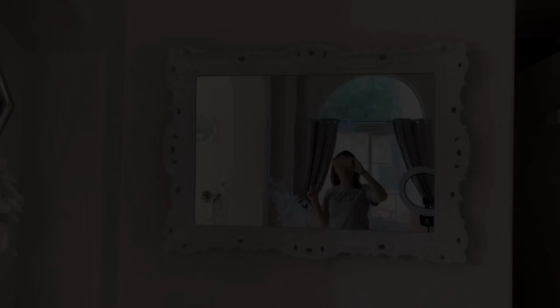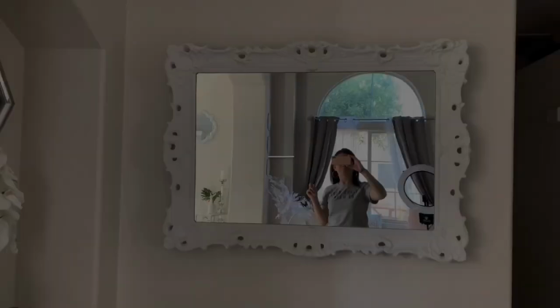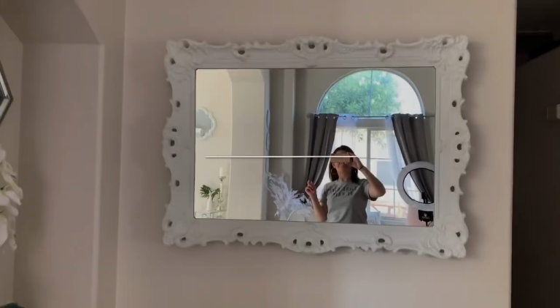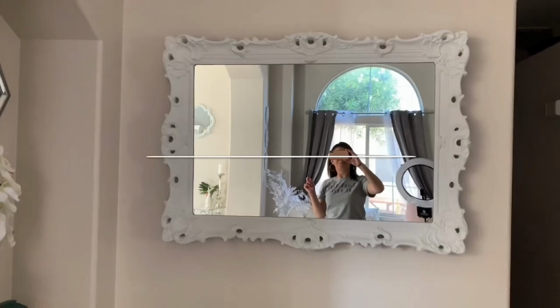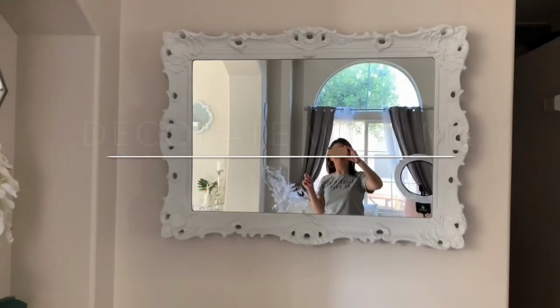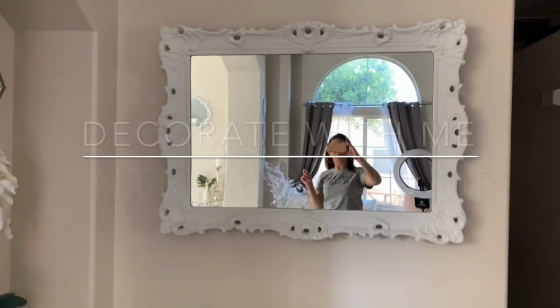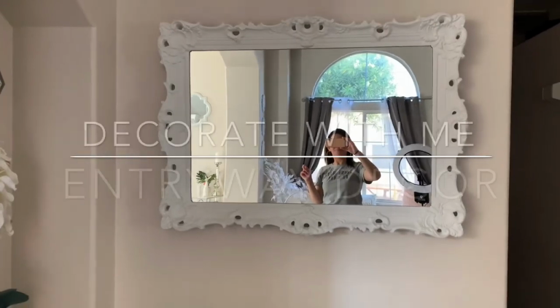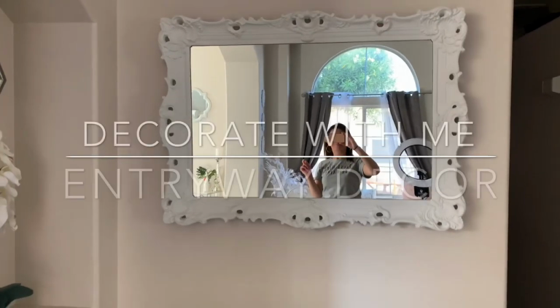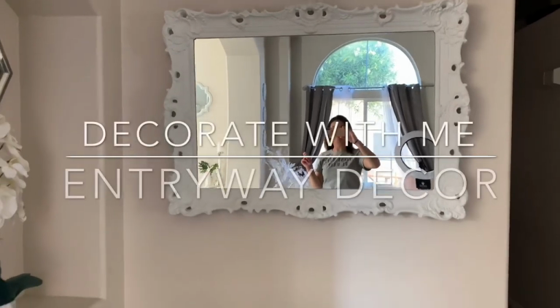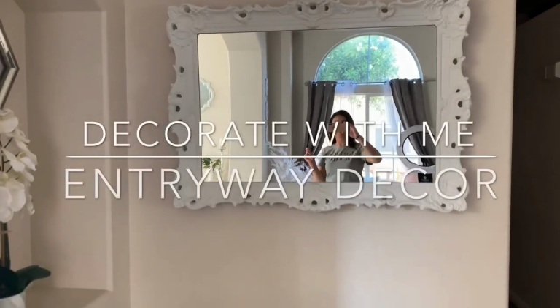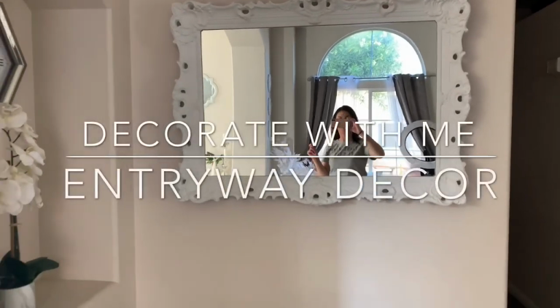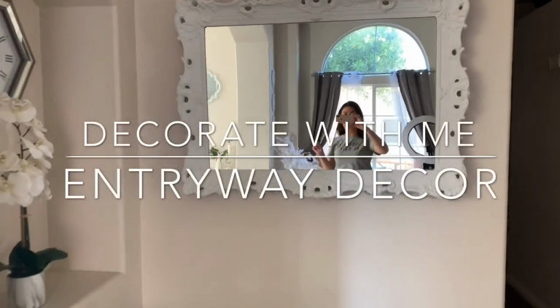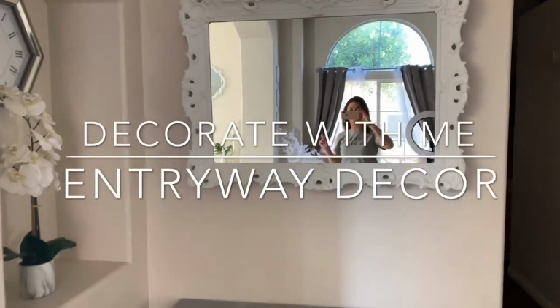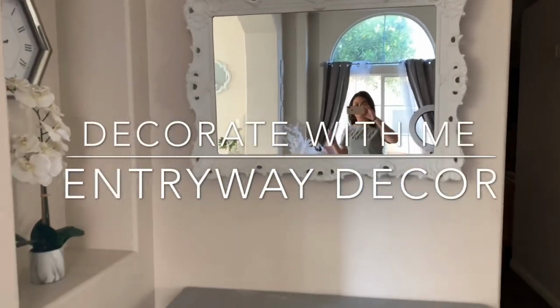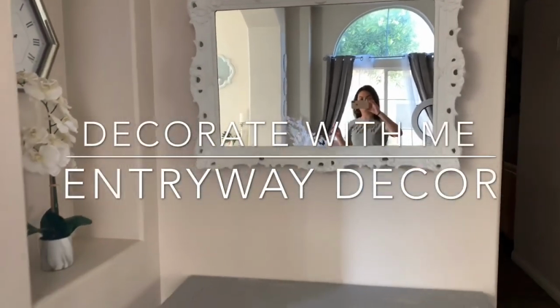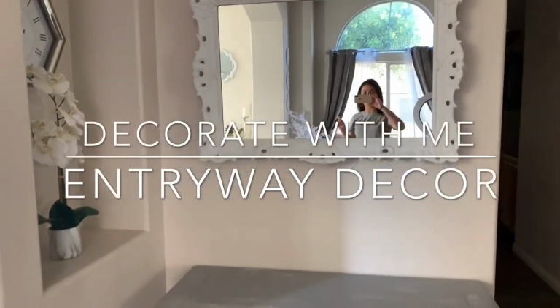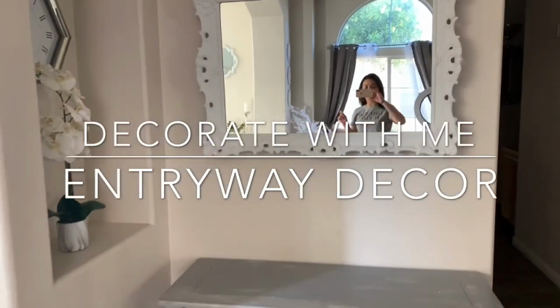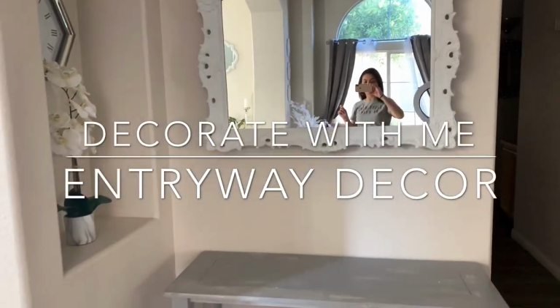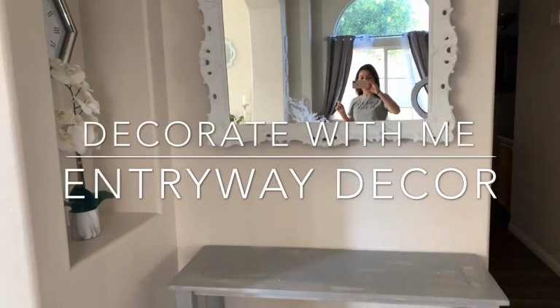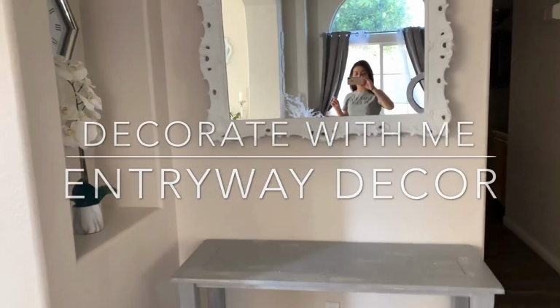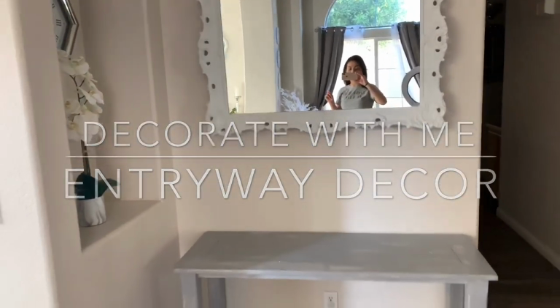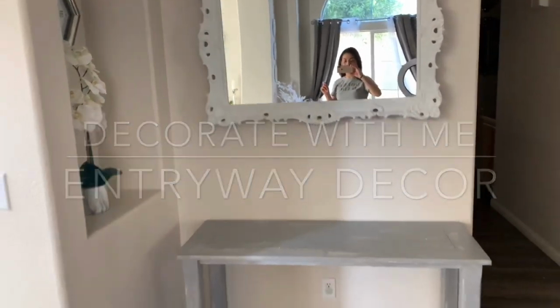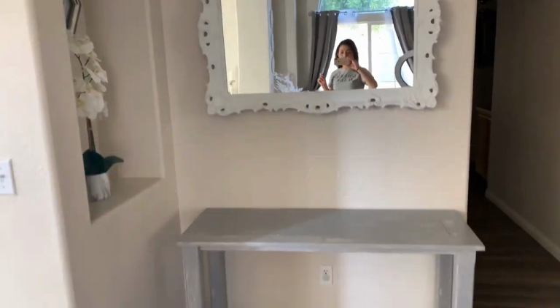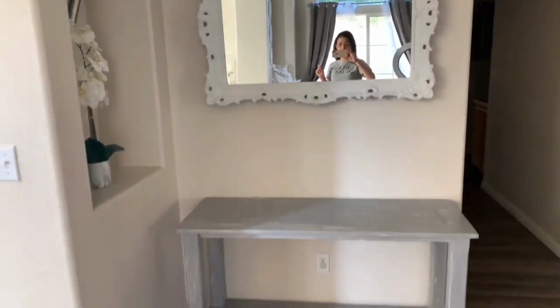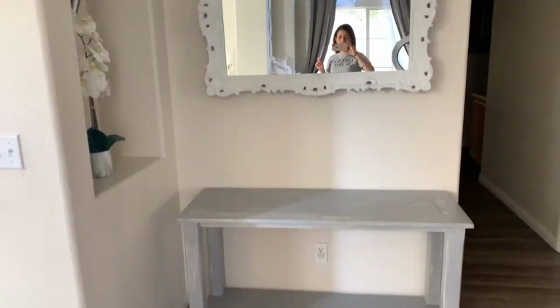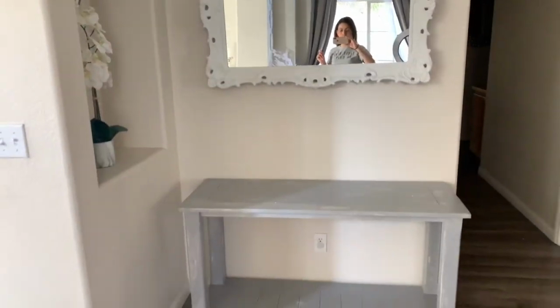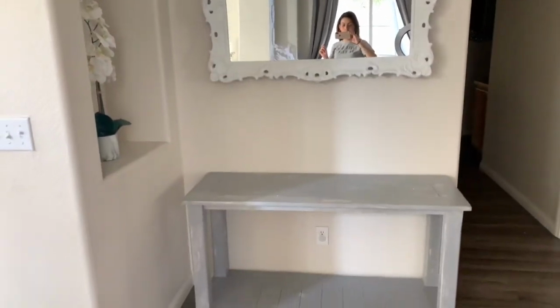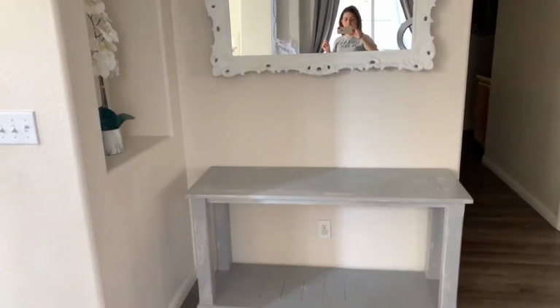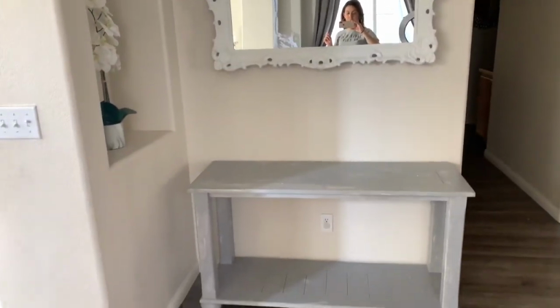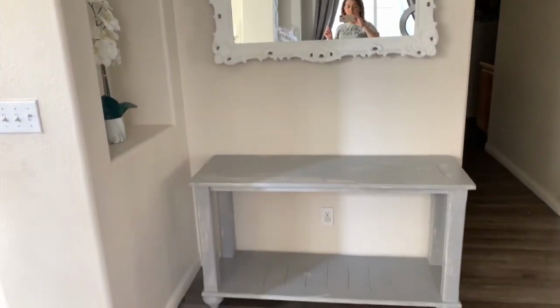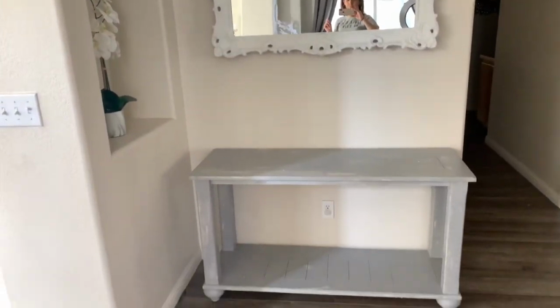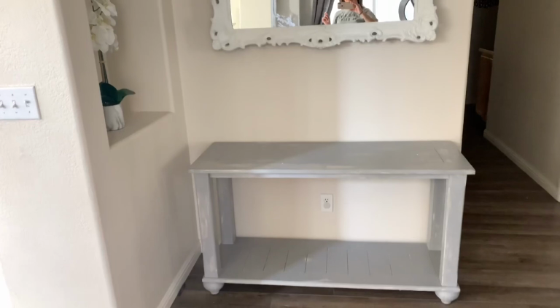Hi everybody, welcome back to my channel. Como estan? So for today's video, I am decorating my entryway.